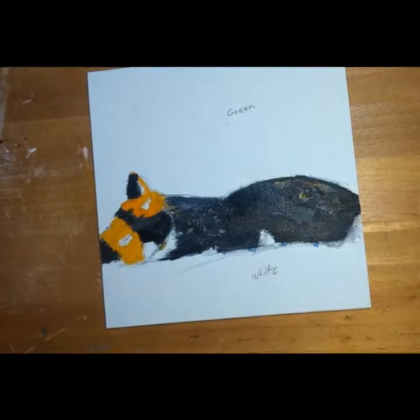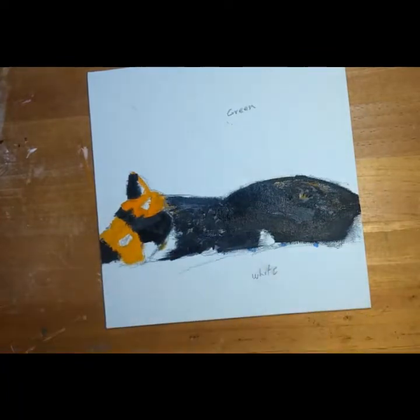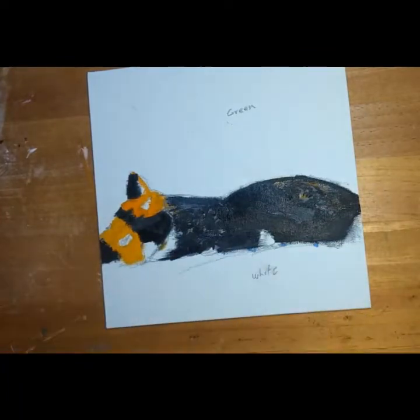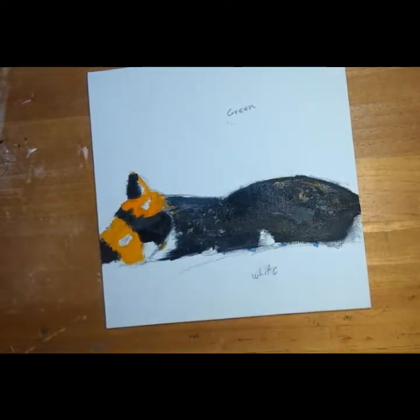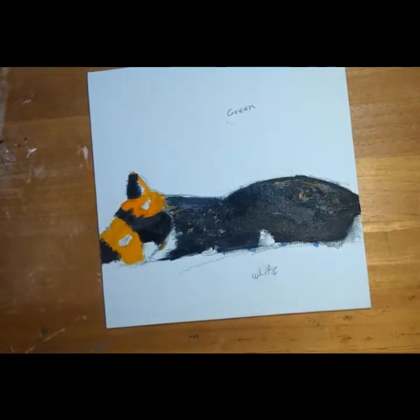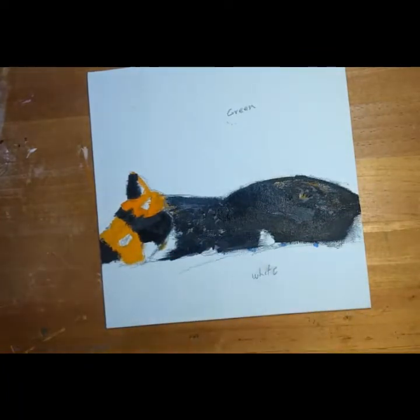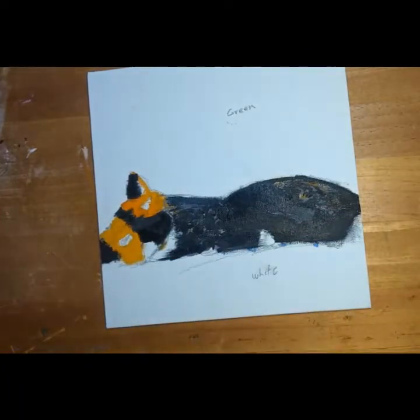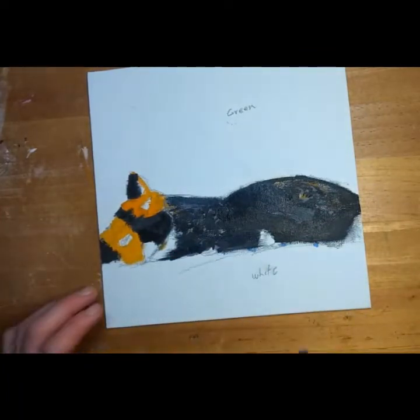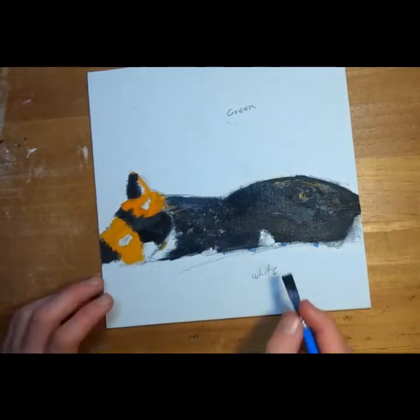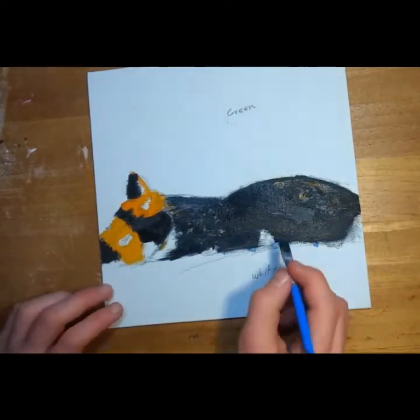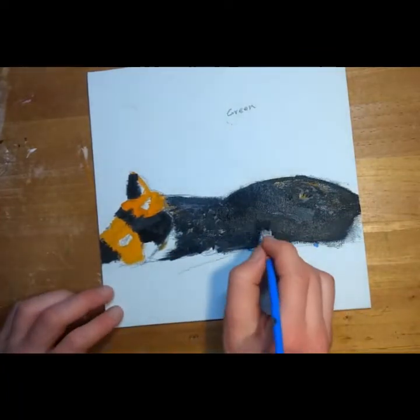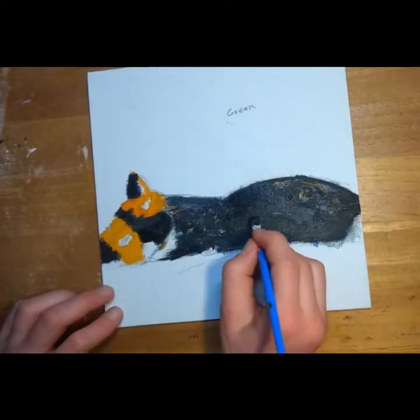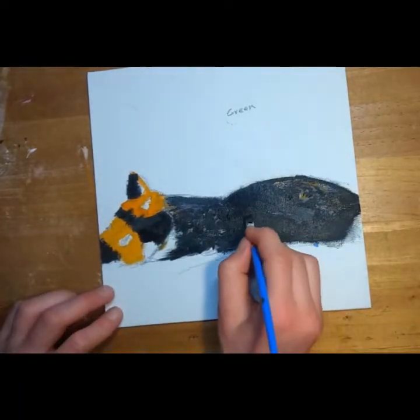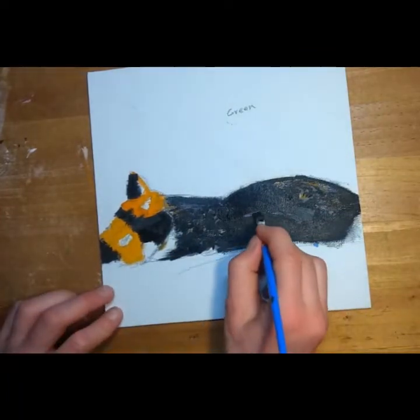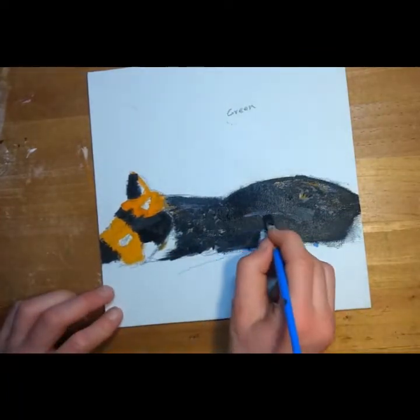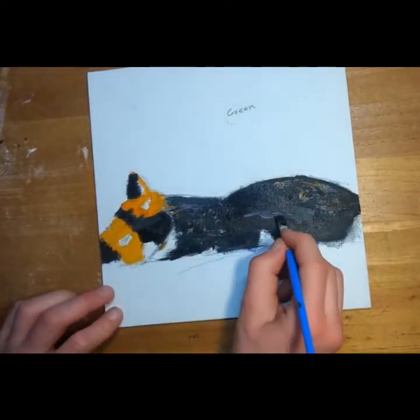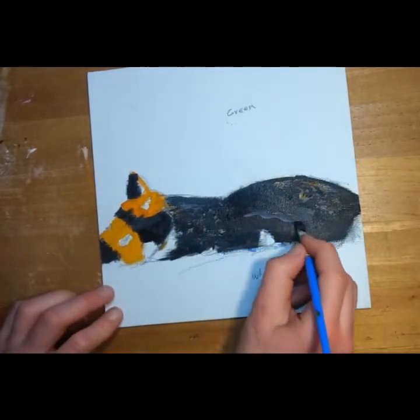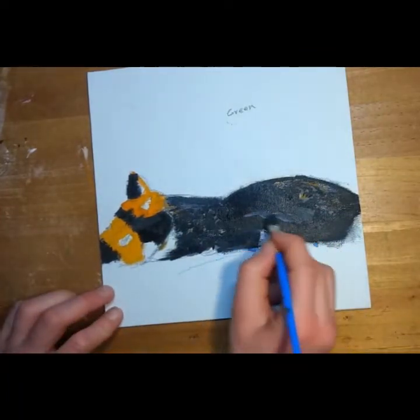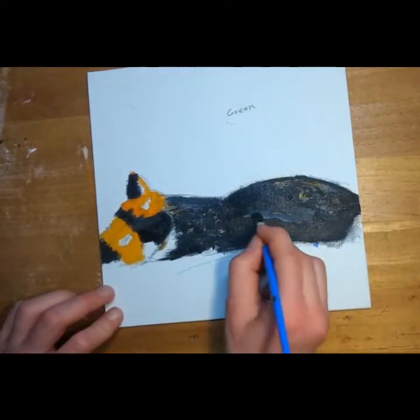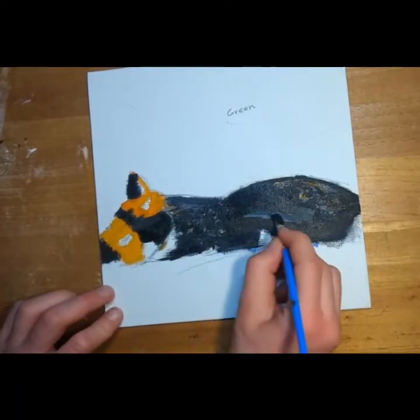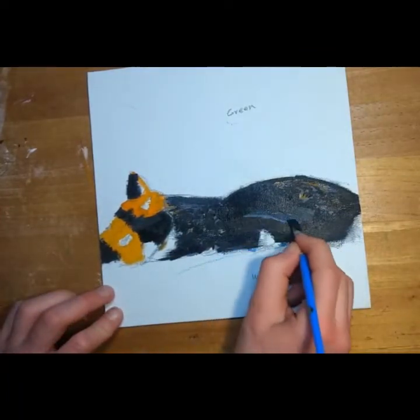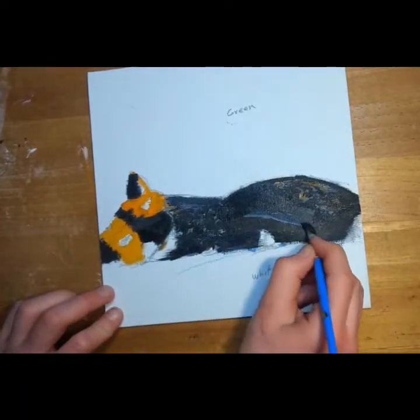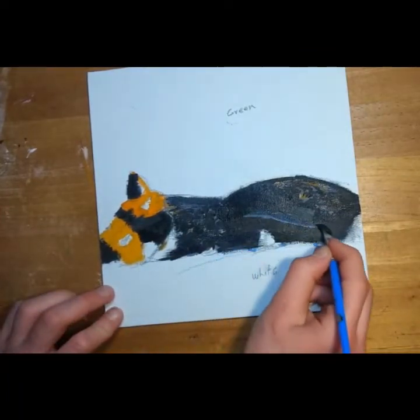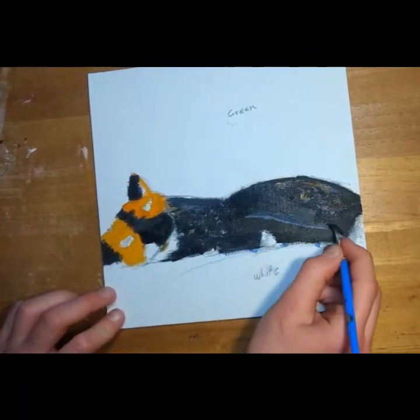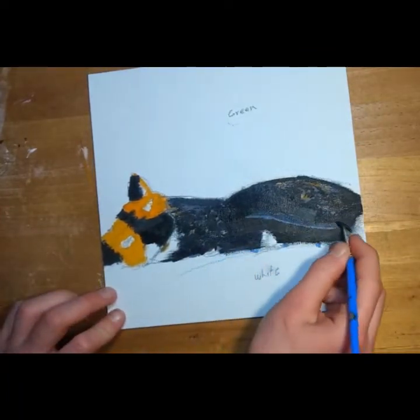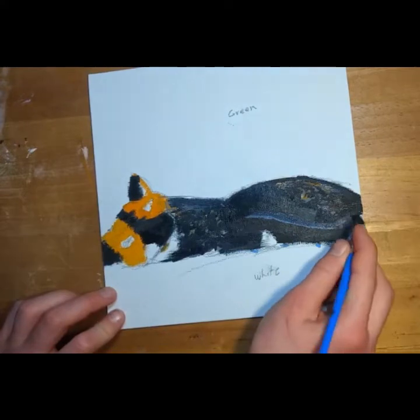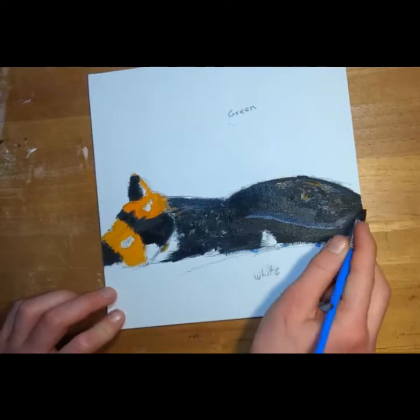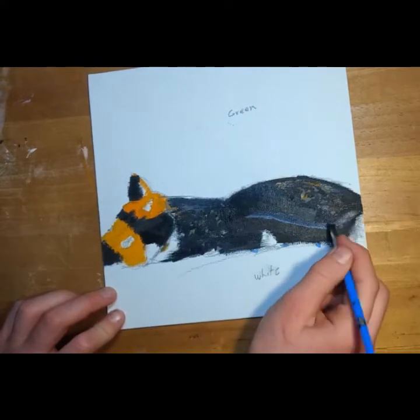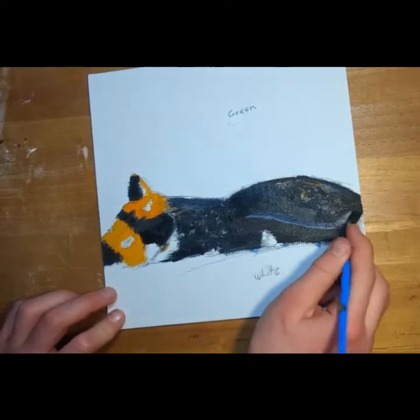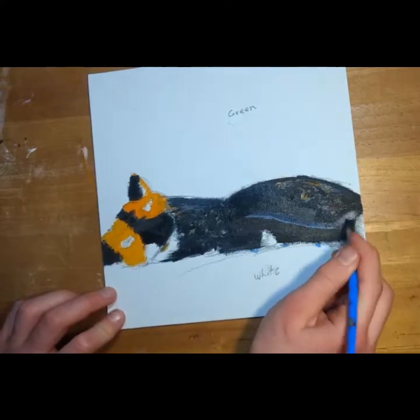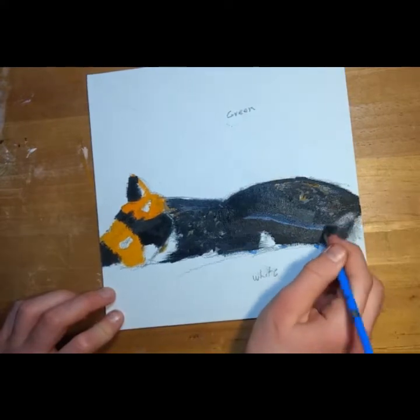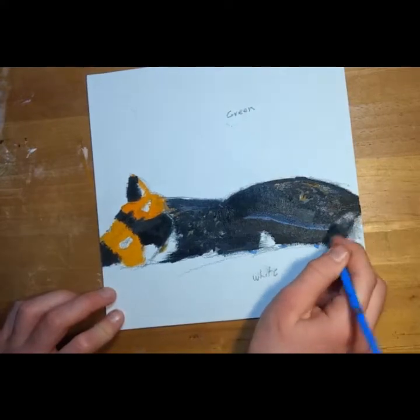This is where I realized this is actually a tail in the reference picture. Yeah, I forgot about that.